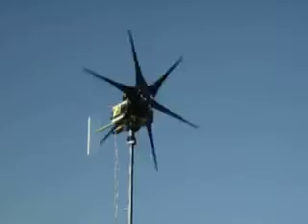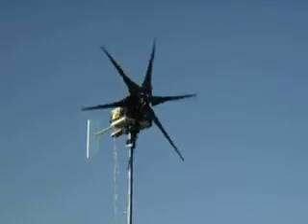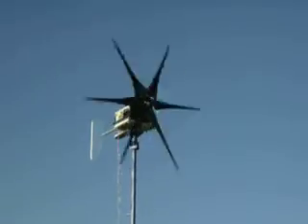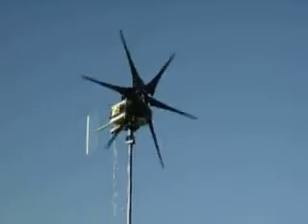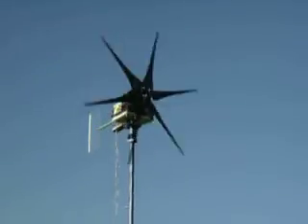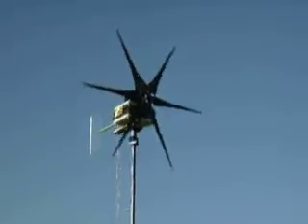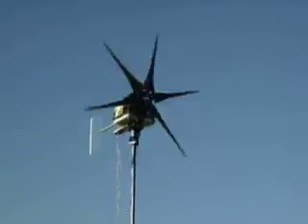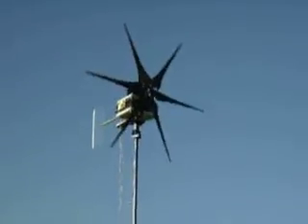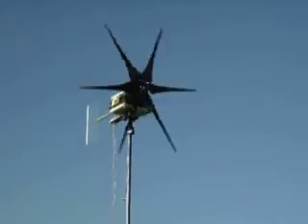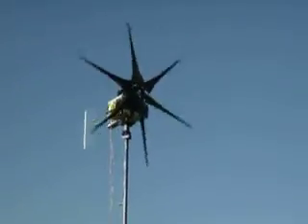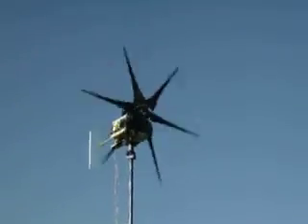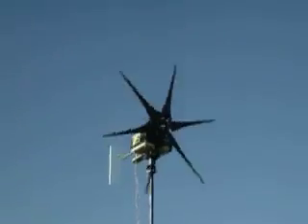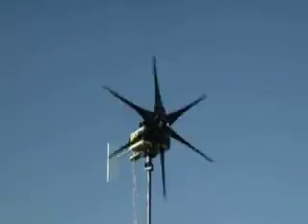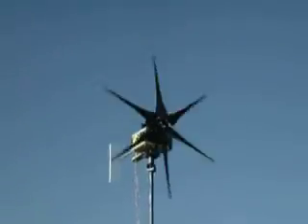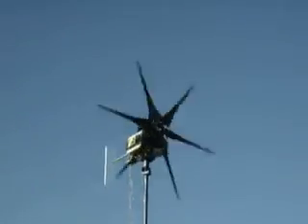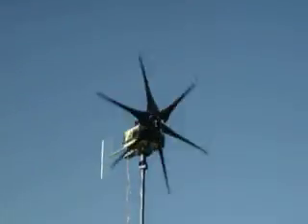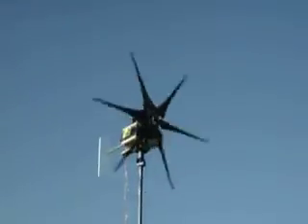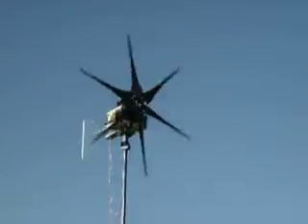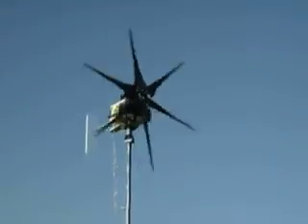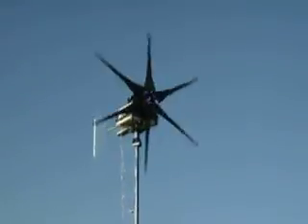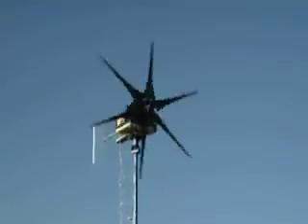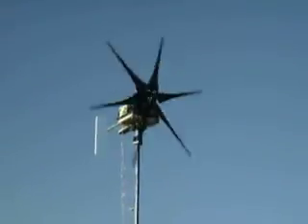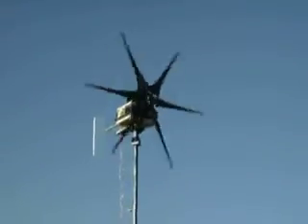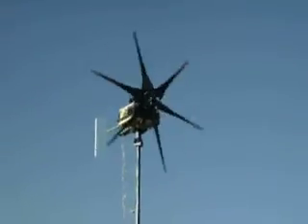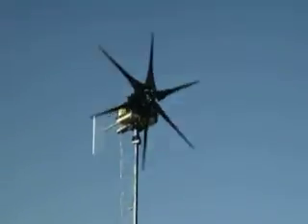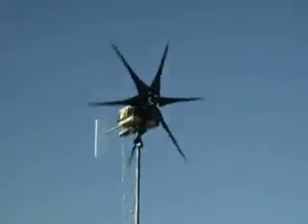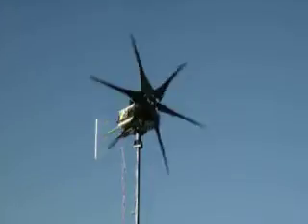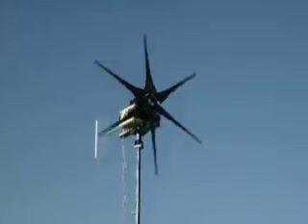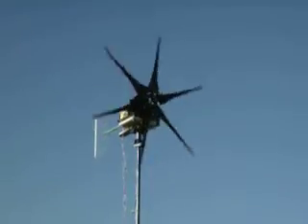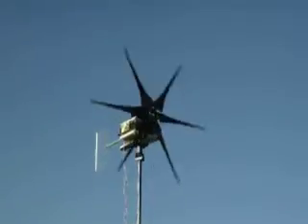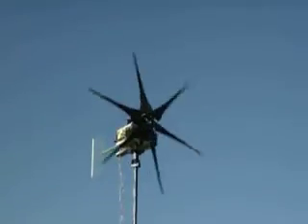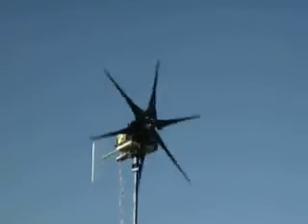Now it's past that threshold. The blades are really, really kicking in. It's producing a lot of power right now.